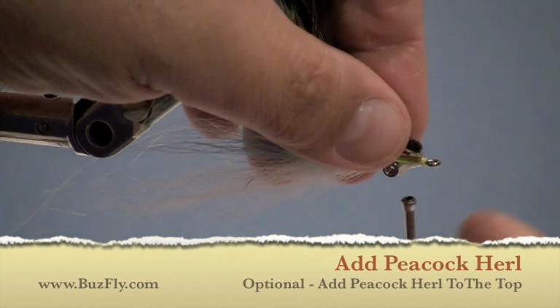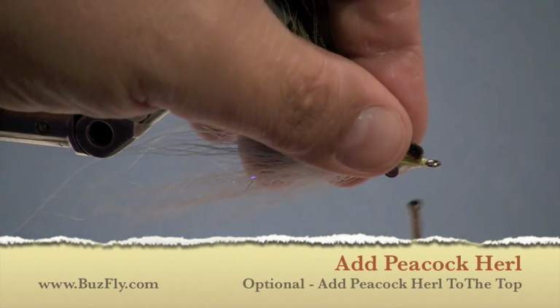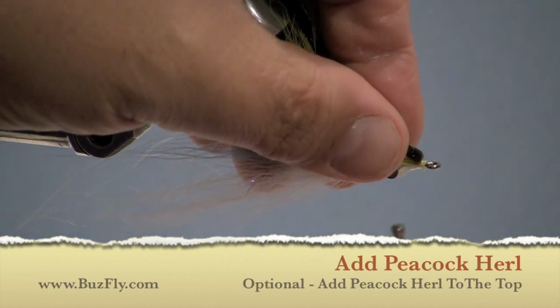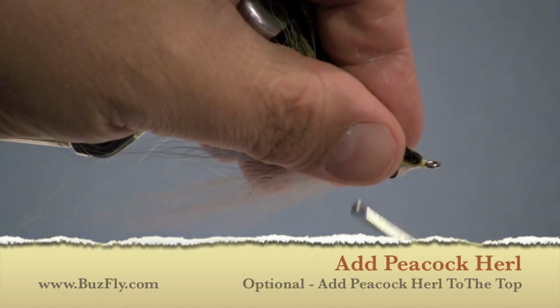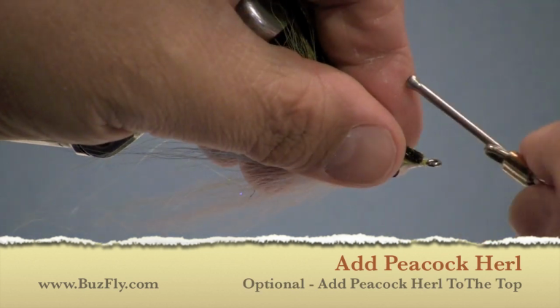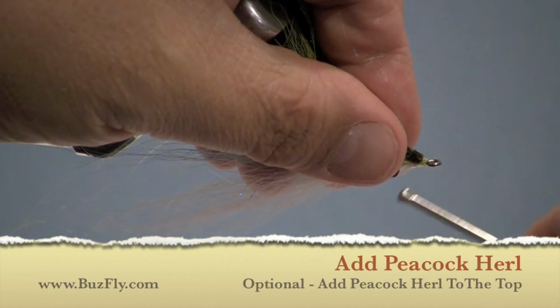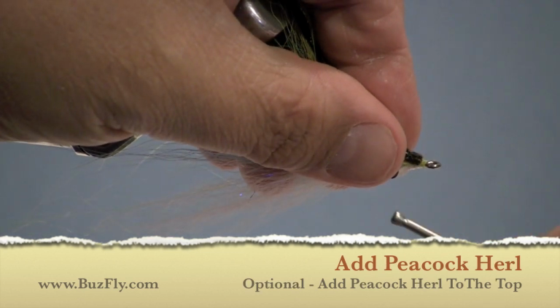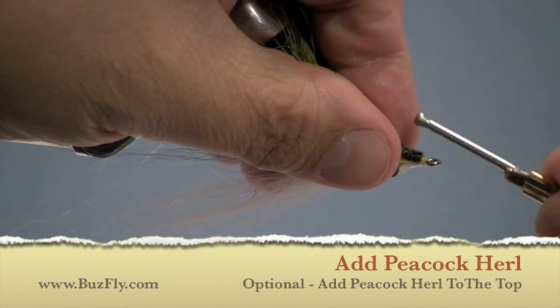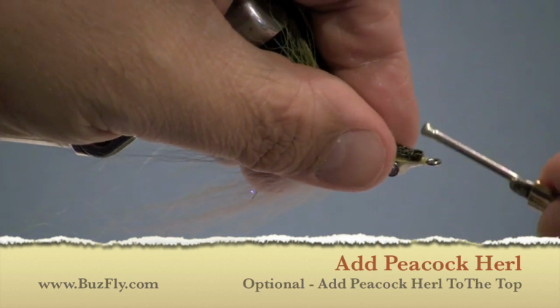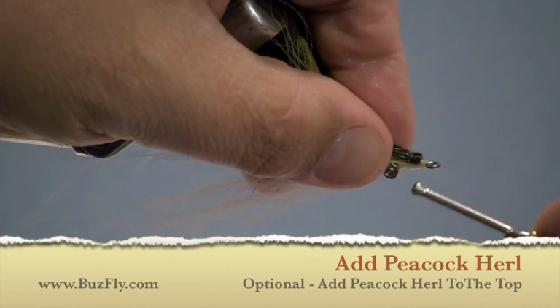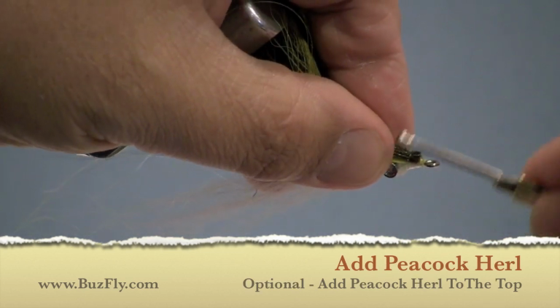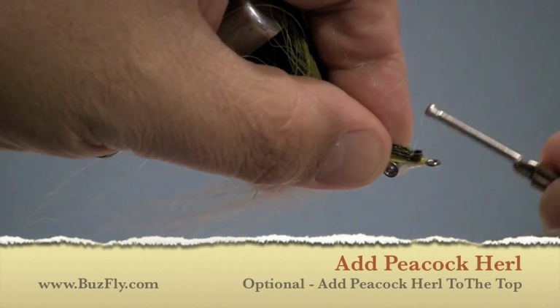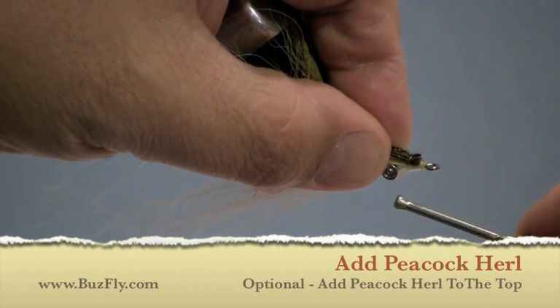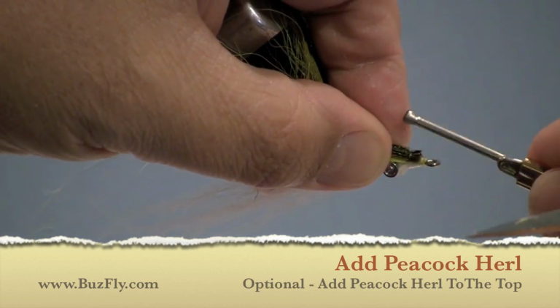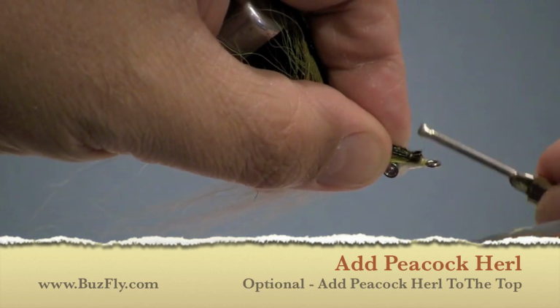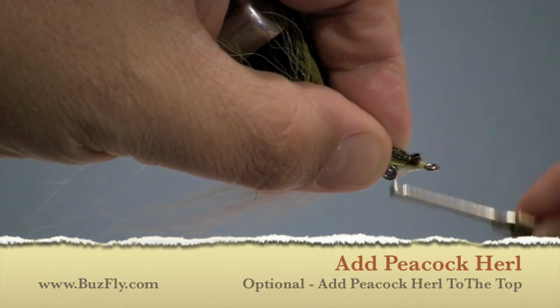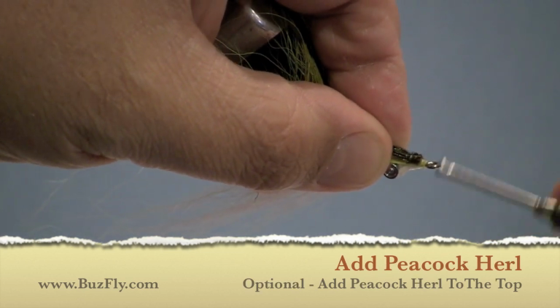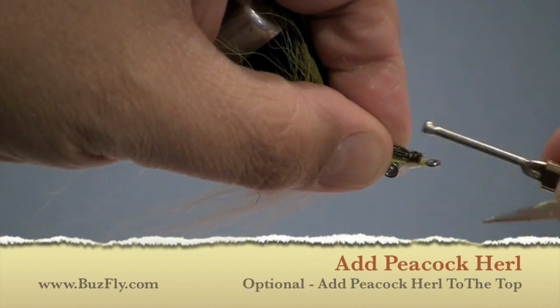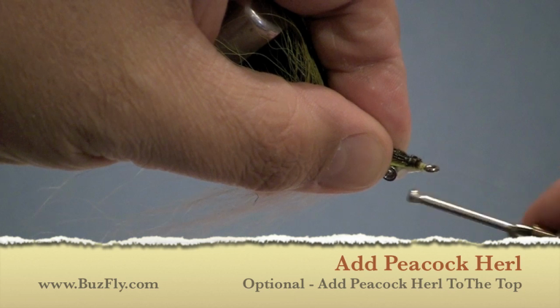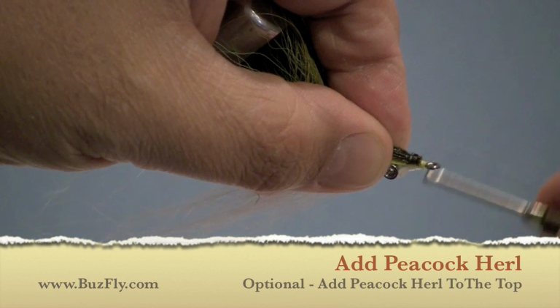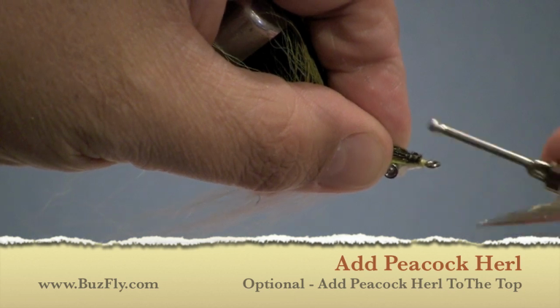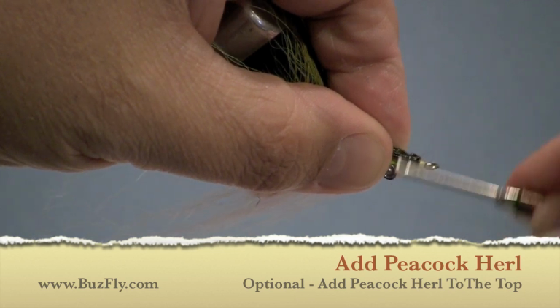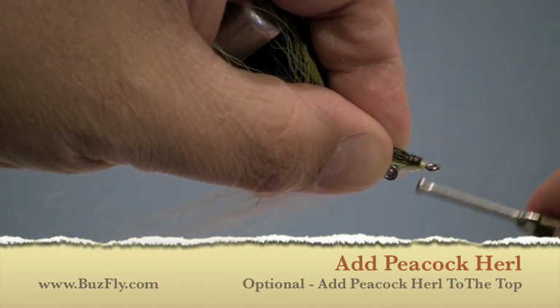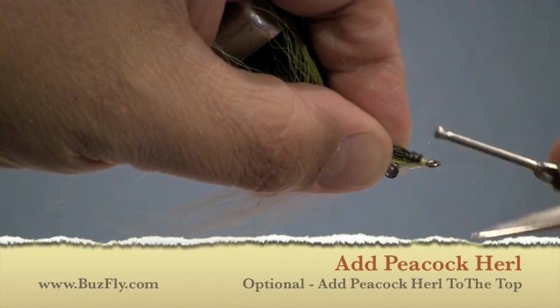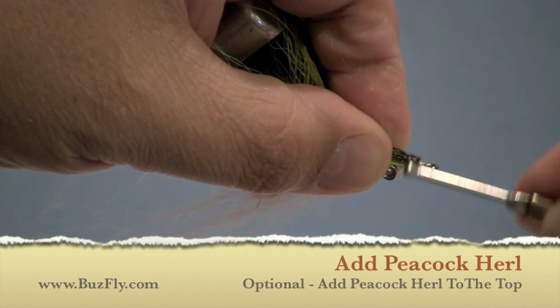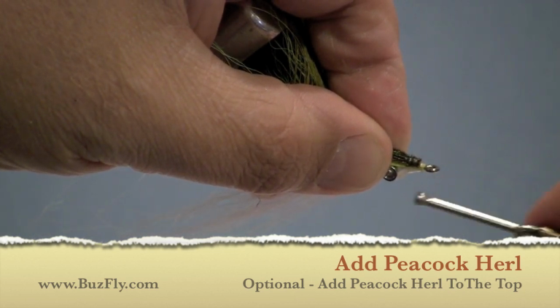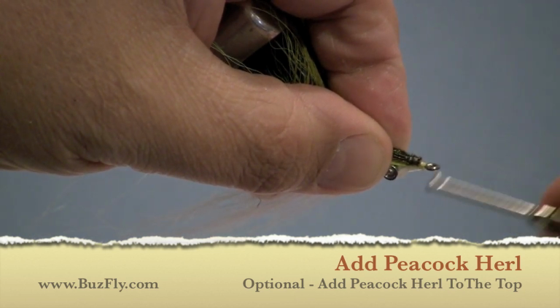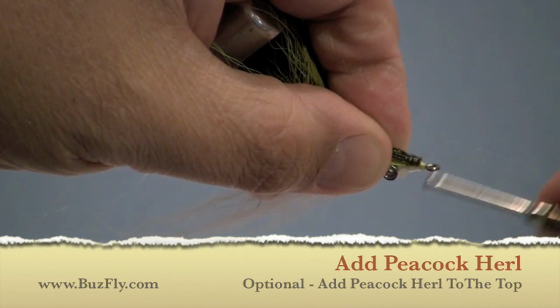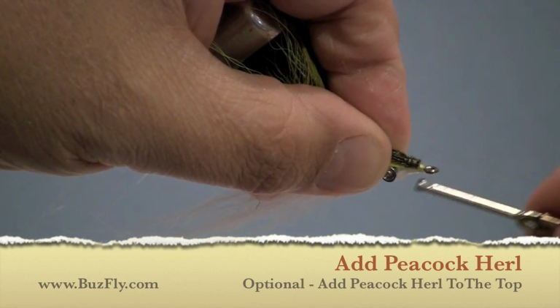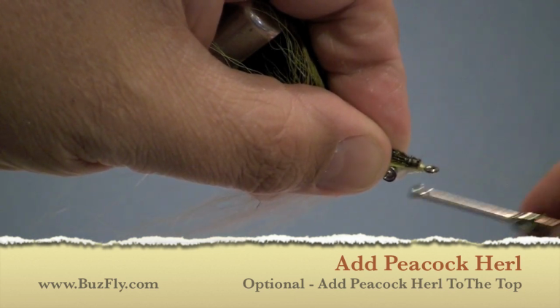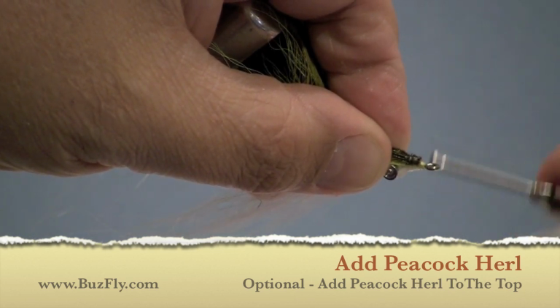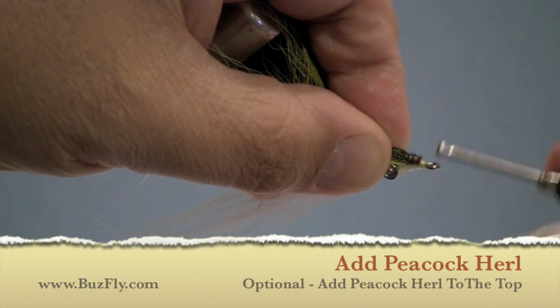Now, if you'd like, you can add some peacock herl to the top of the fly. Somewhere between six and eight strands should be plenty.